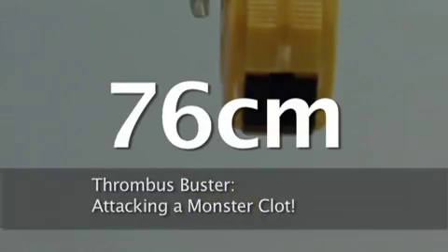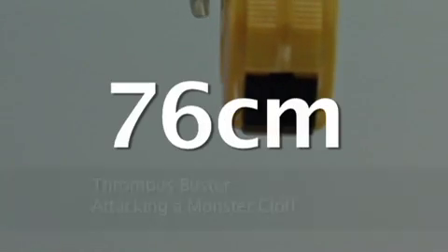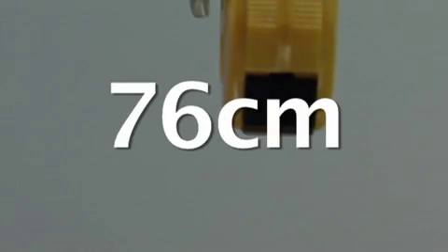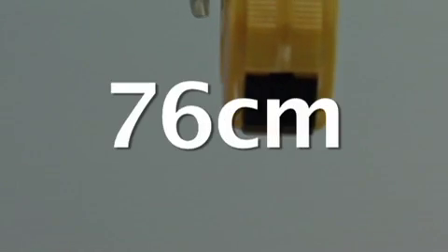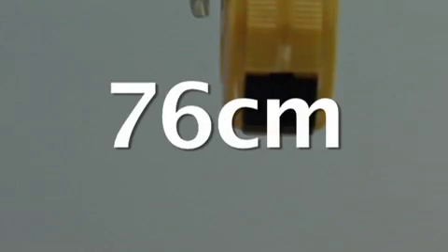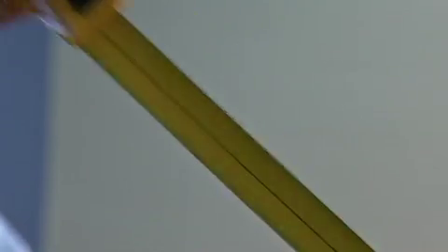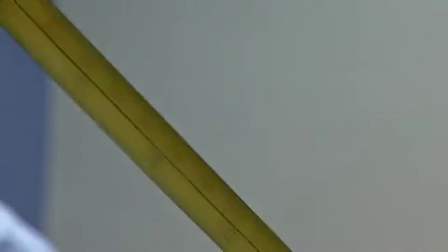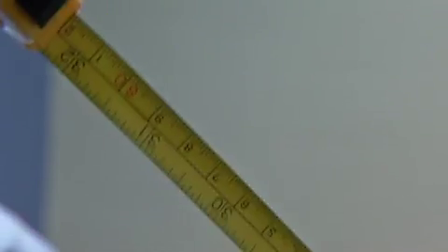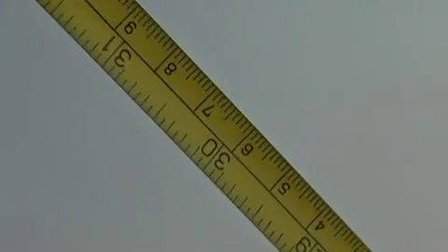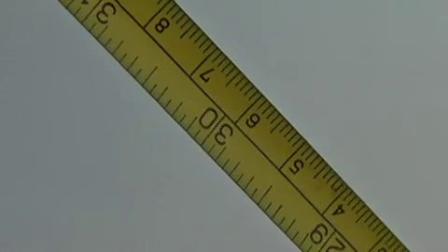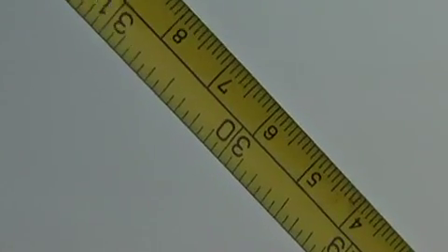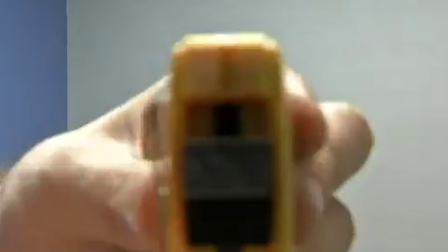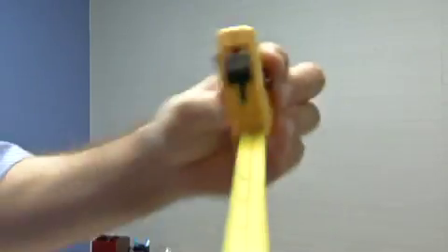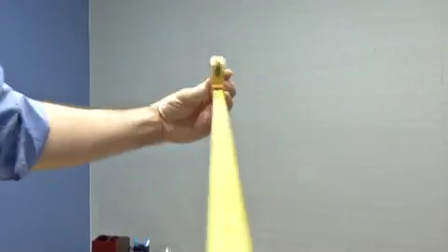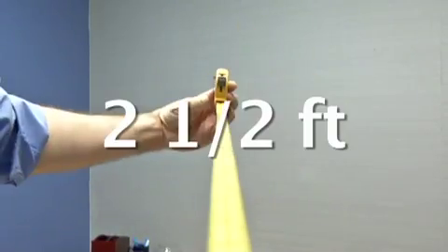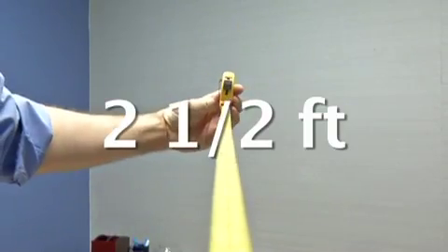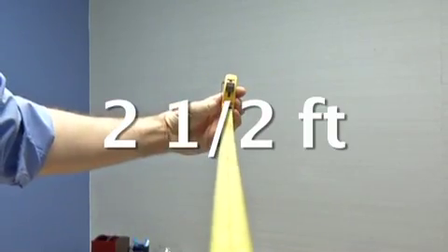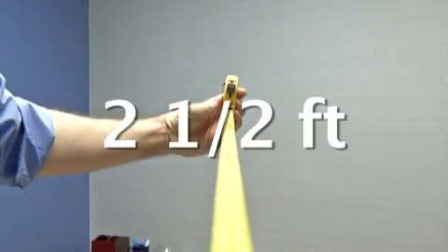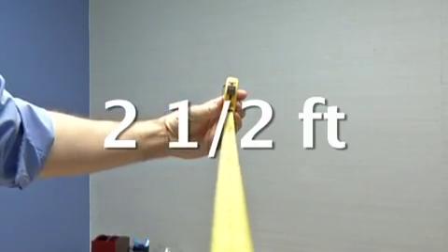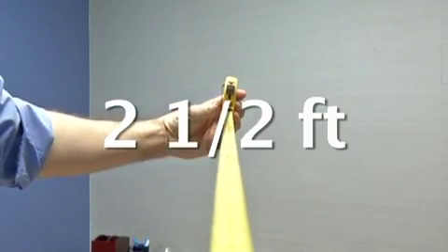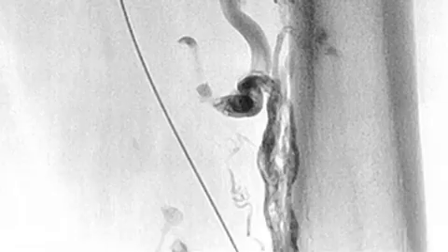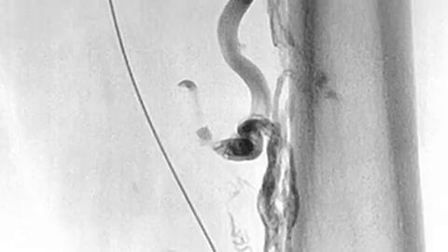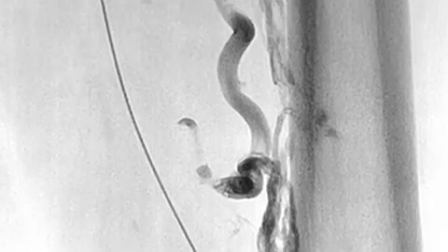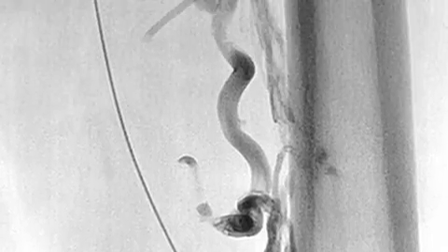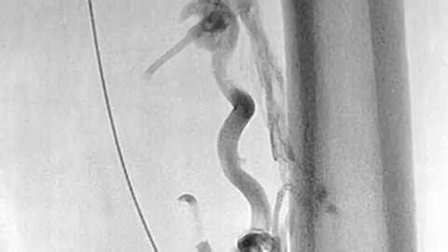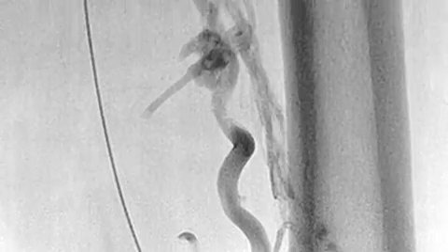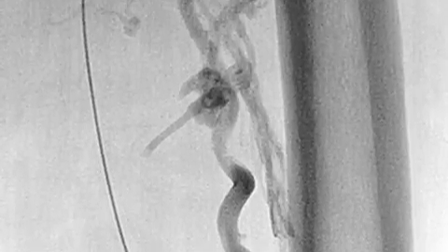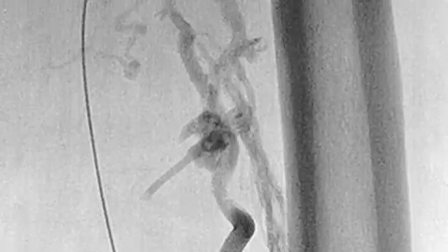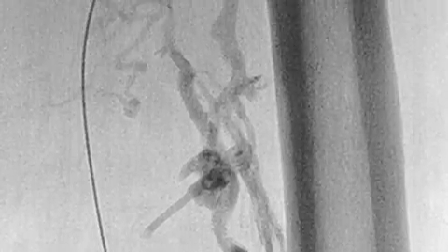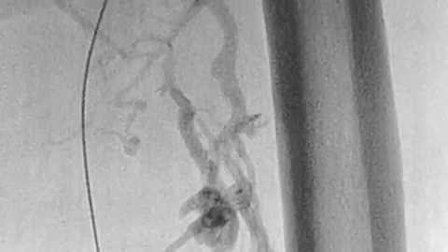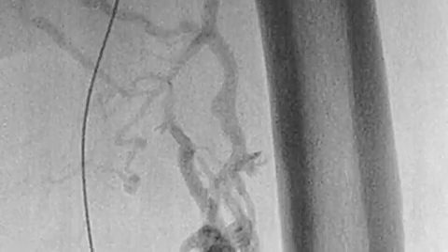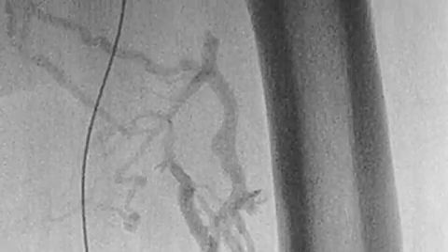76 centimeters. 30 inches. Two and a half feet. That's how big the blood clot was in Jerry Kuna's body.